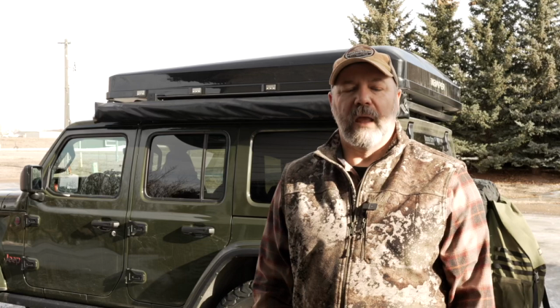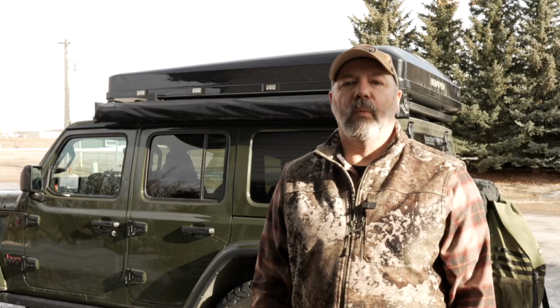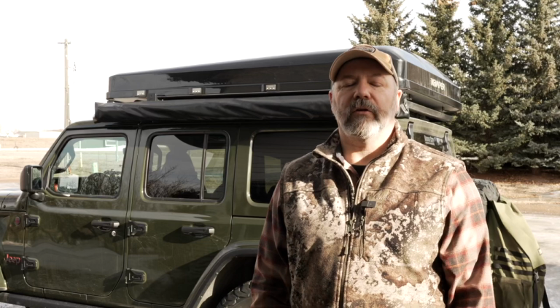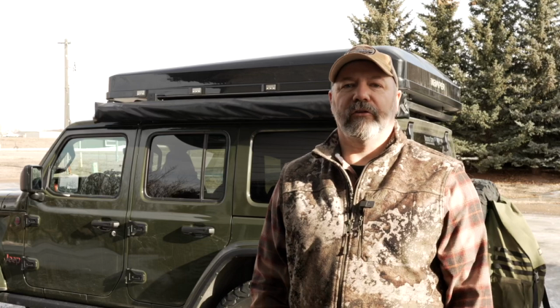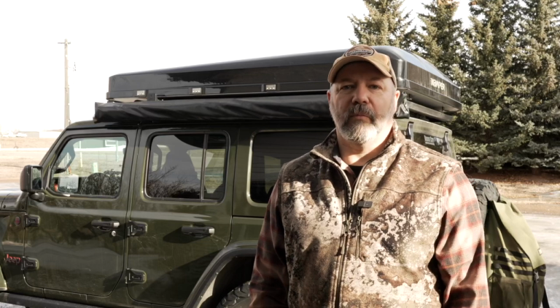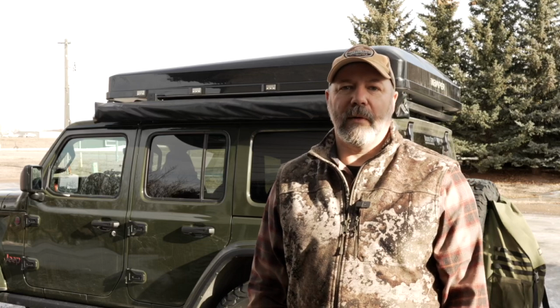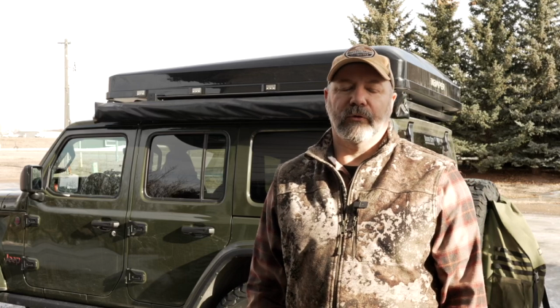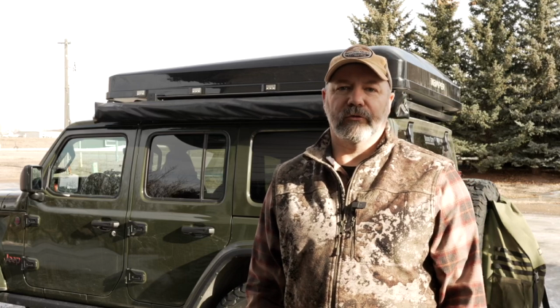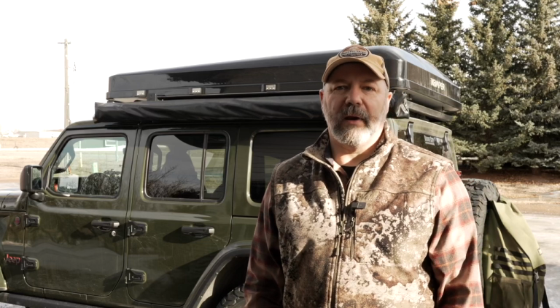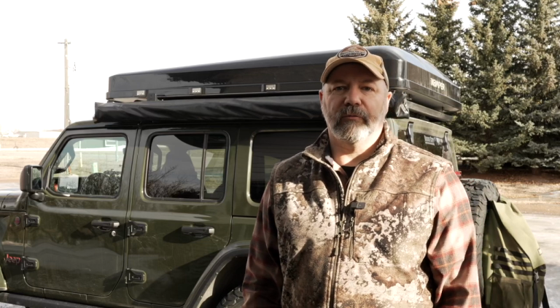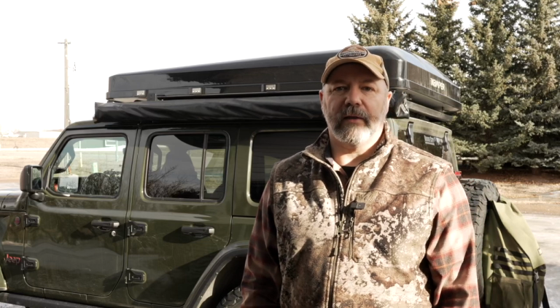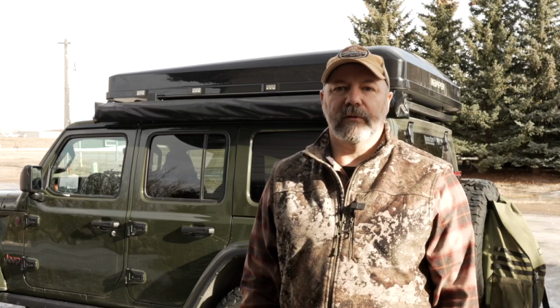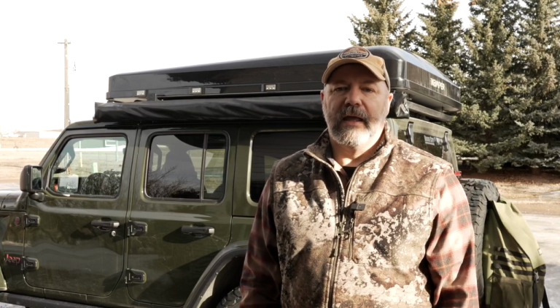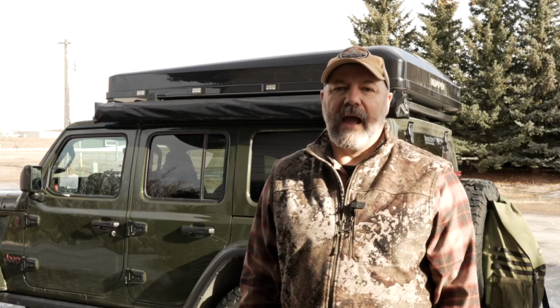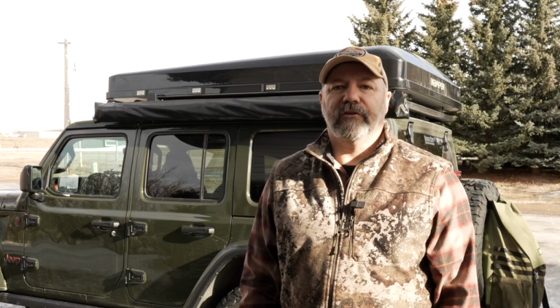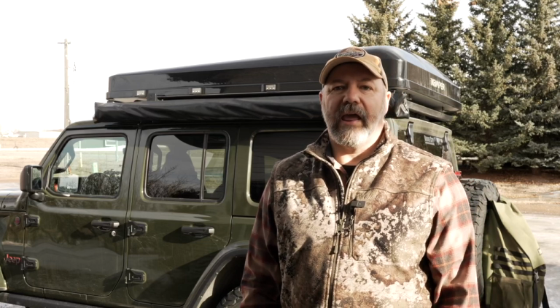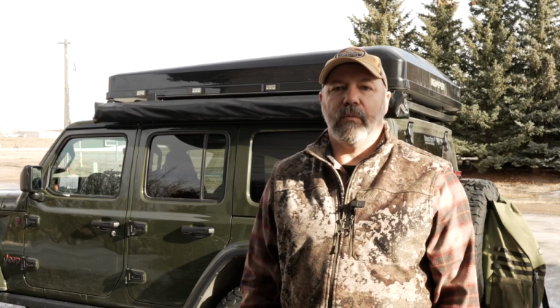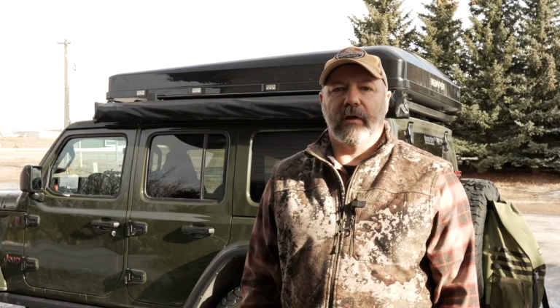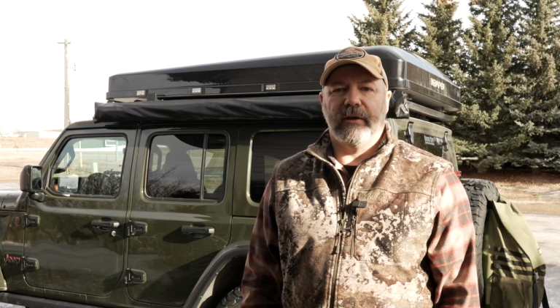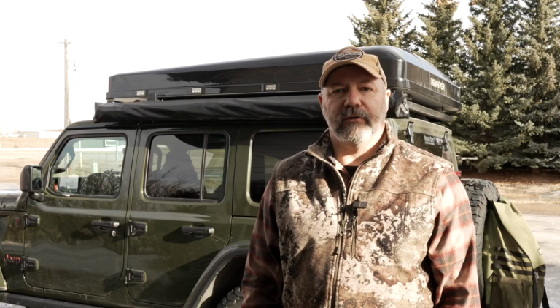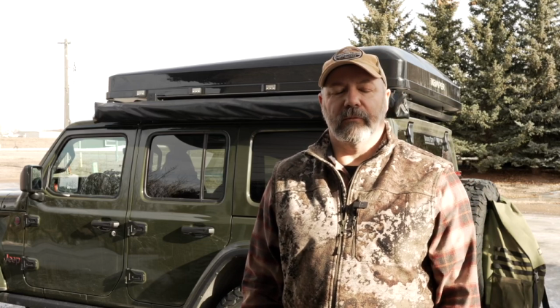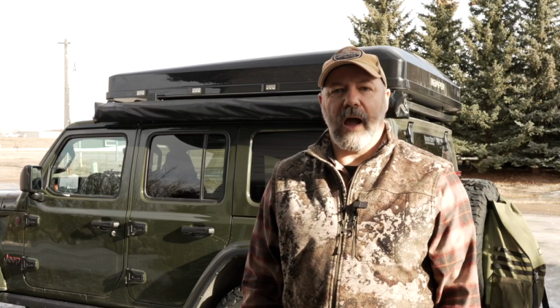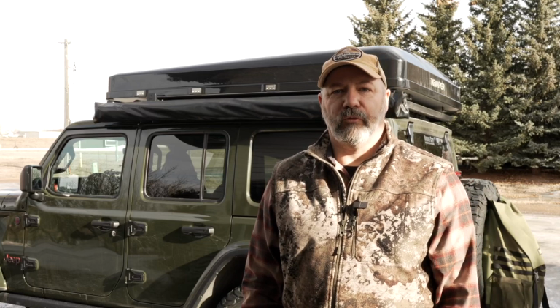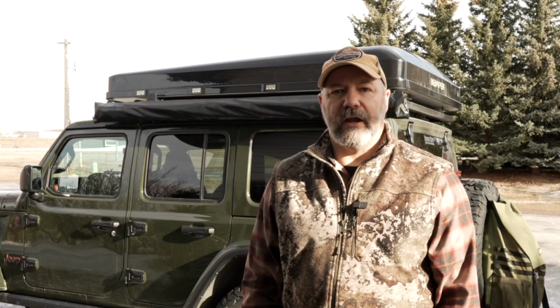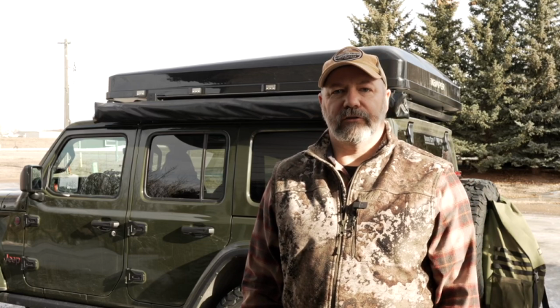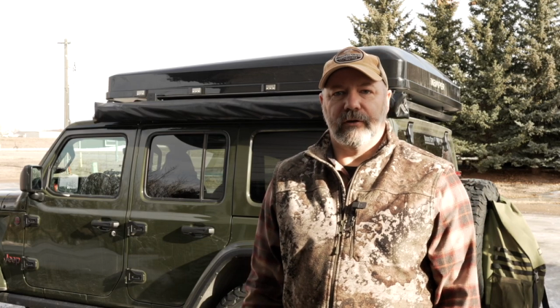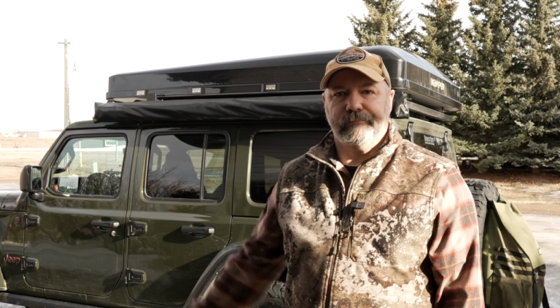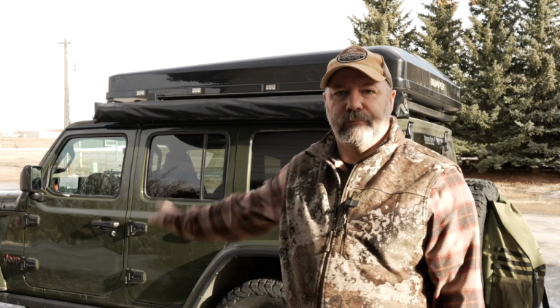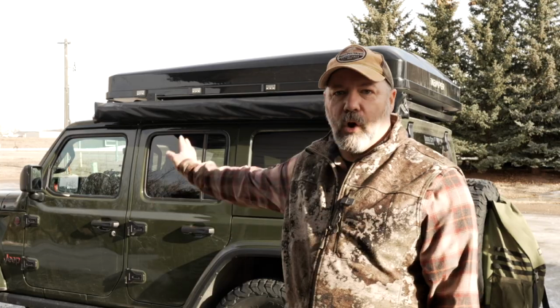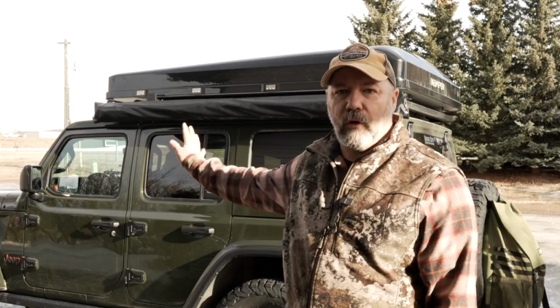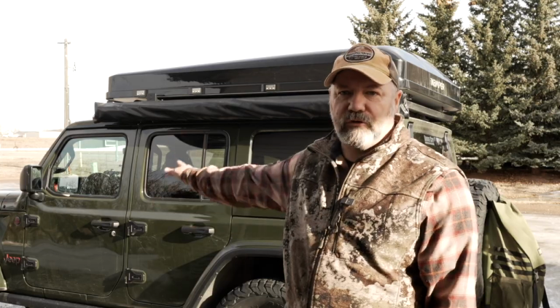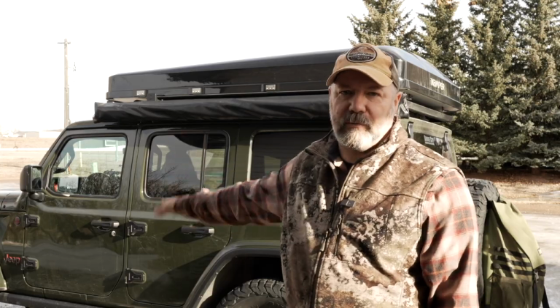Welcome to the Emporium Outdoors. My name is Michael and today we're going to be doing some upgrades on the Jeep.